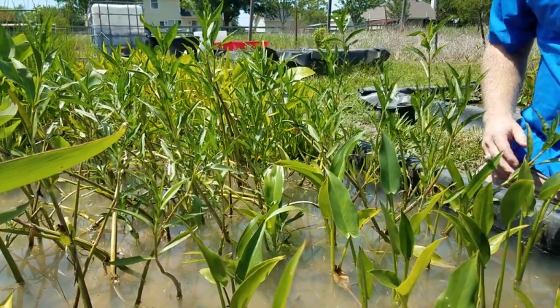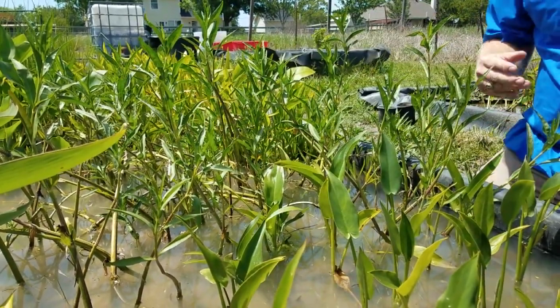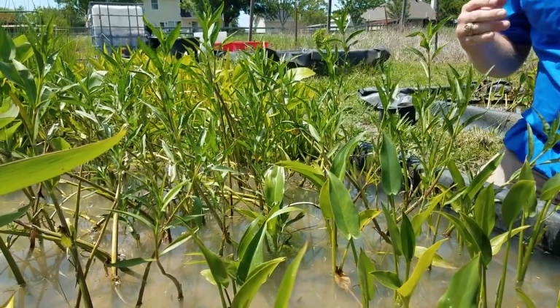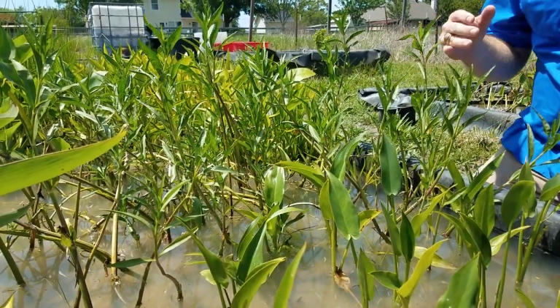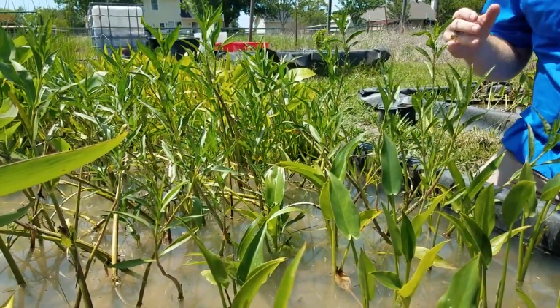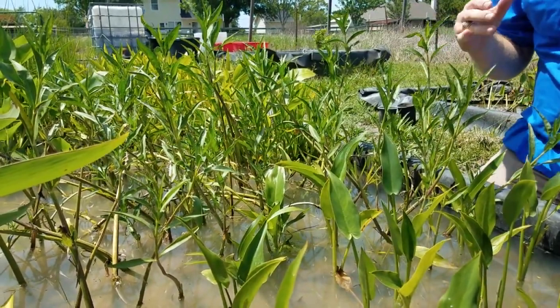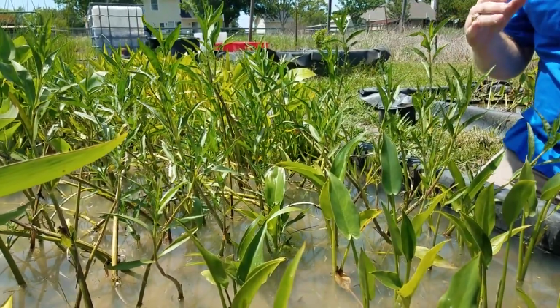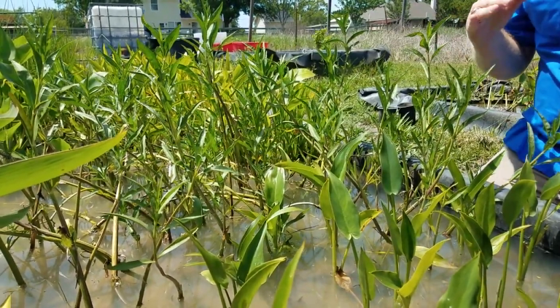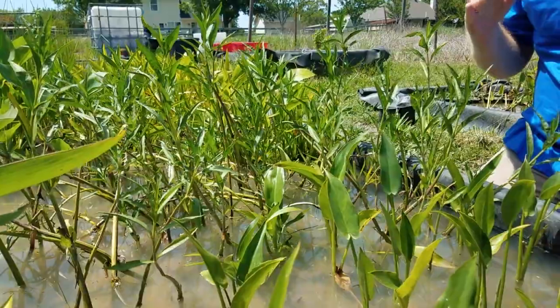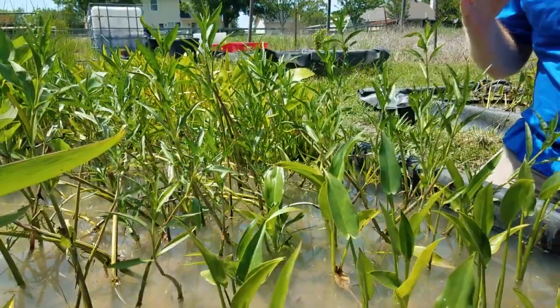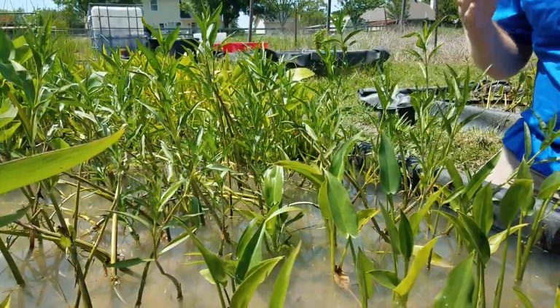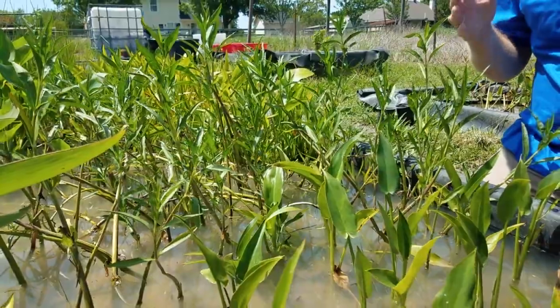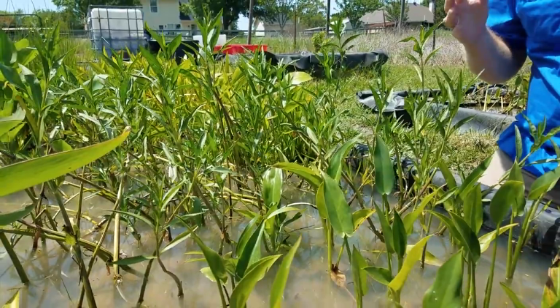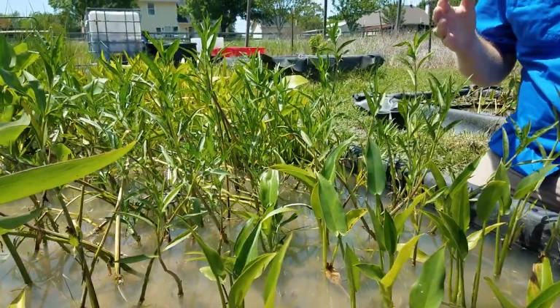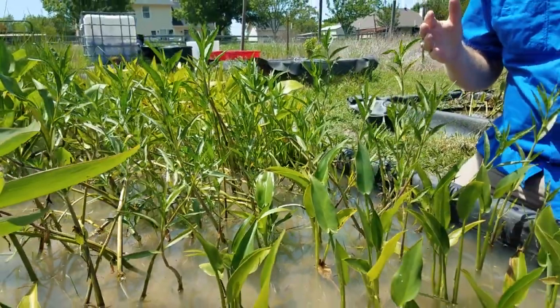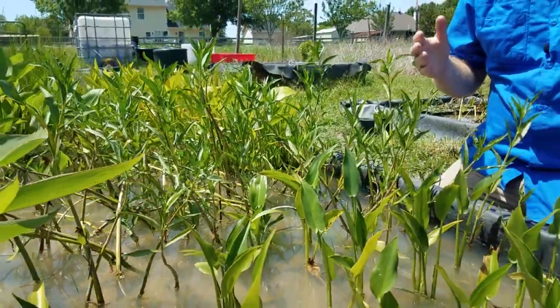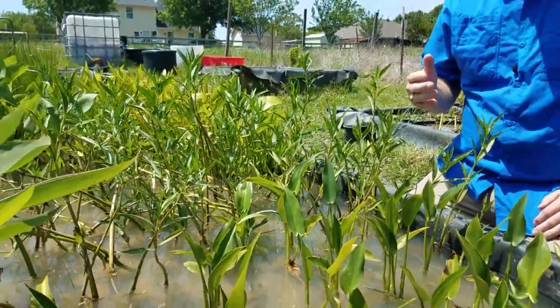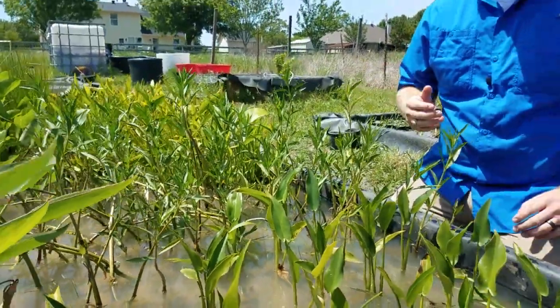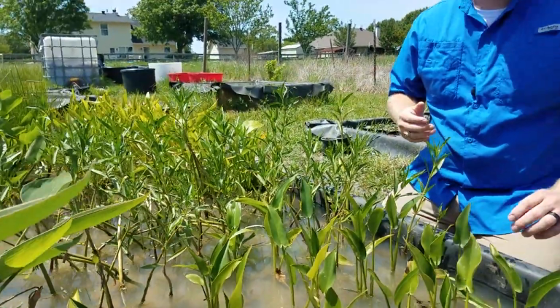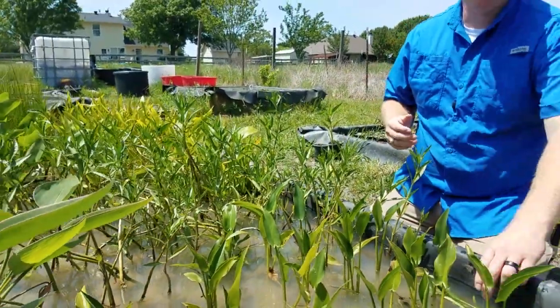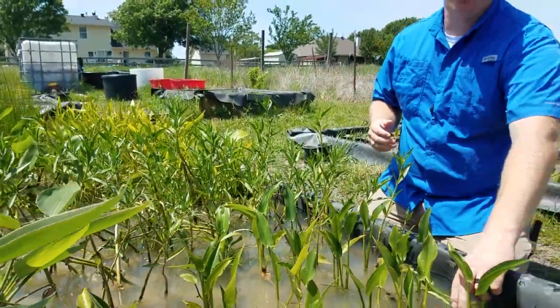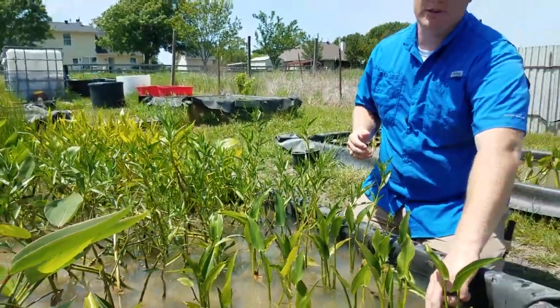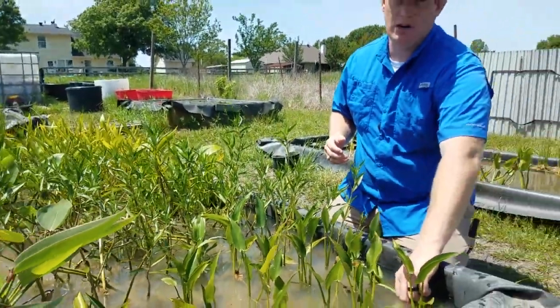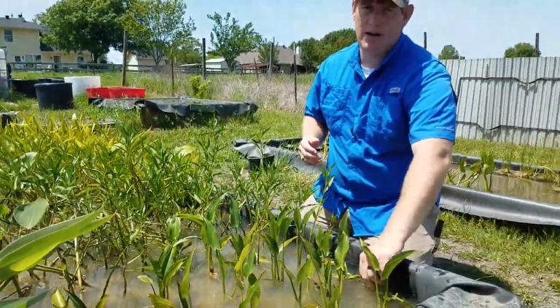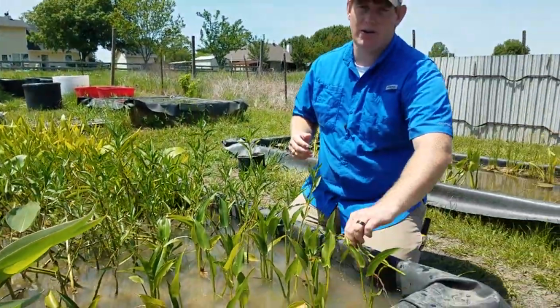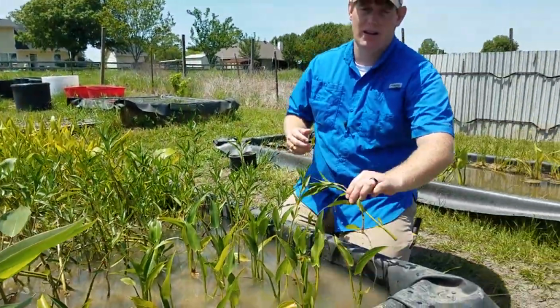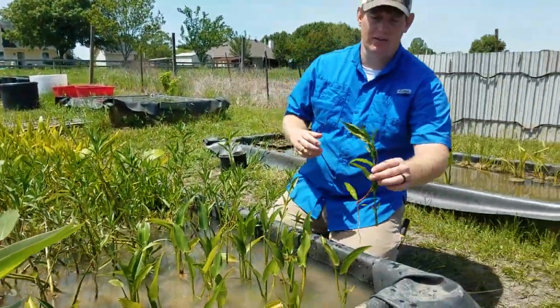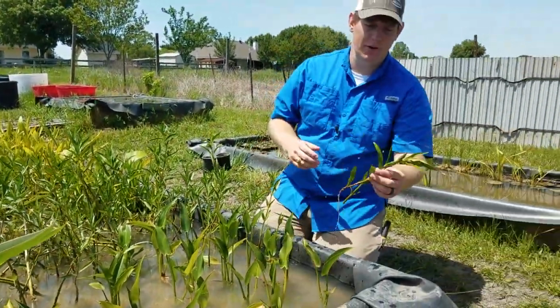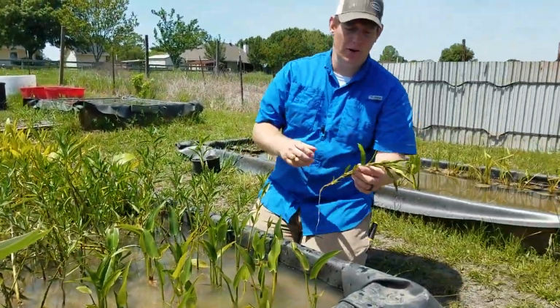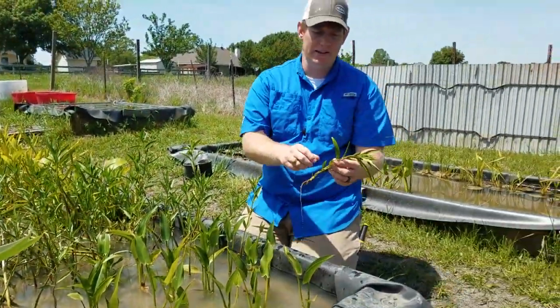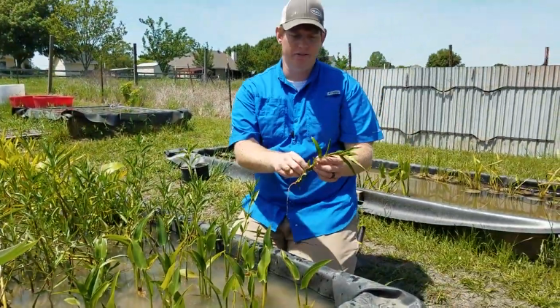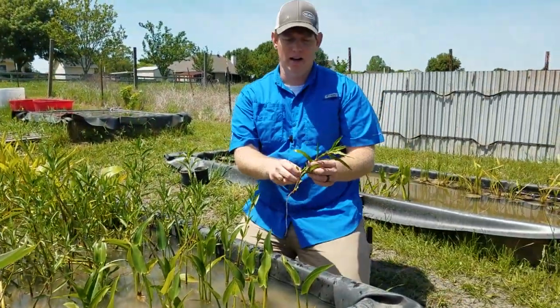That flower is going to be white to purplish, but first we want to talk about further identifying.